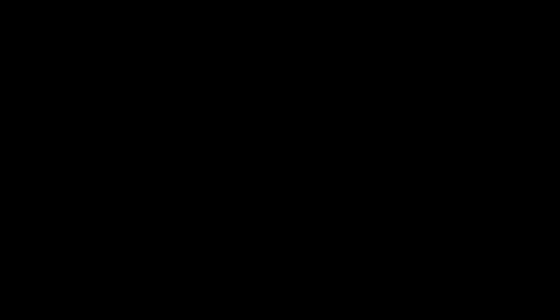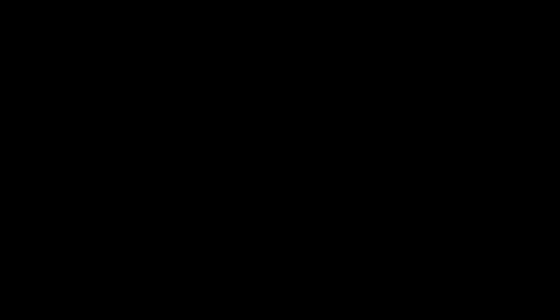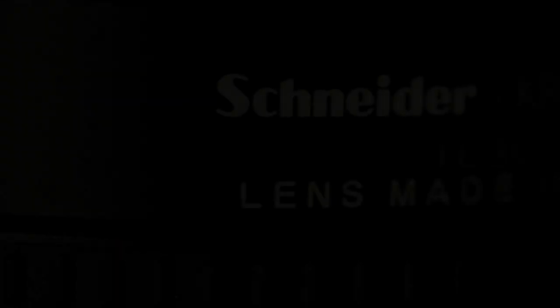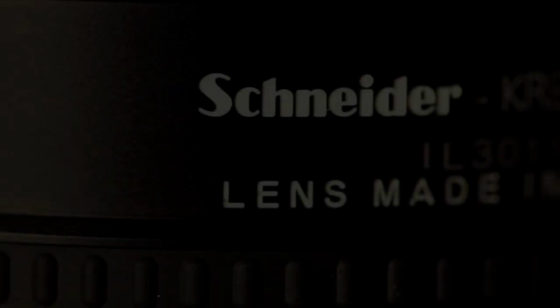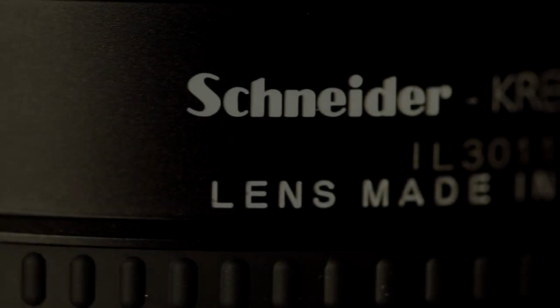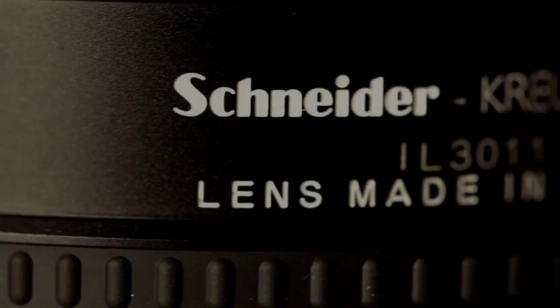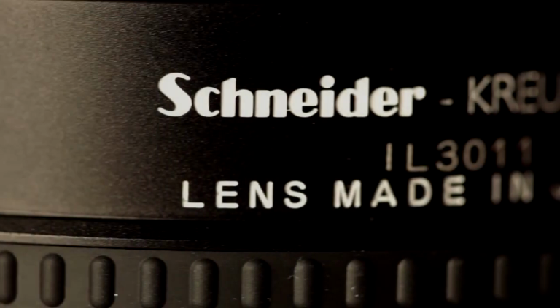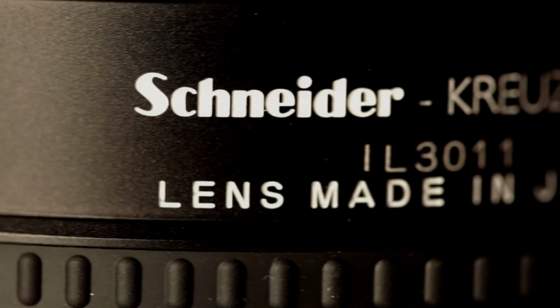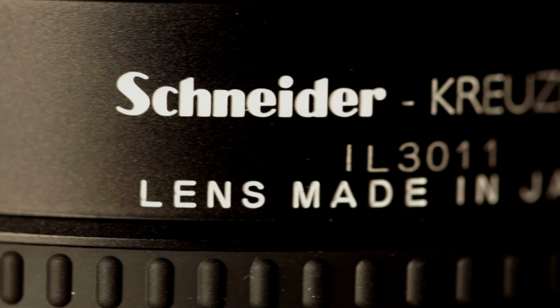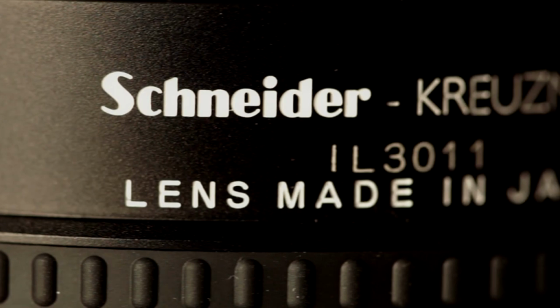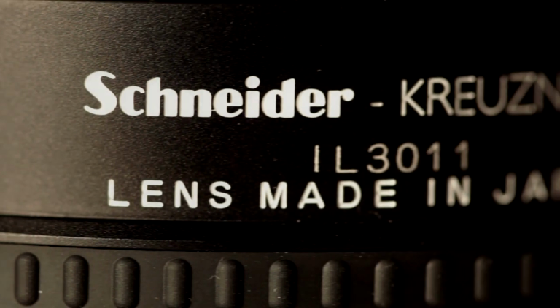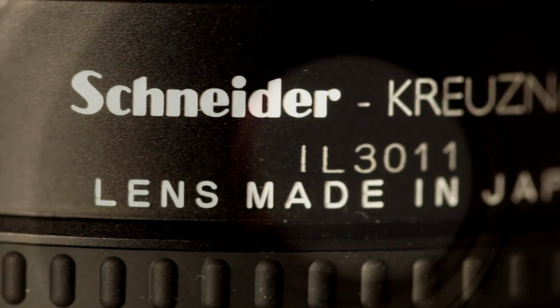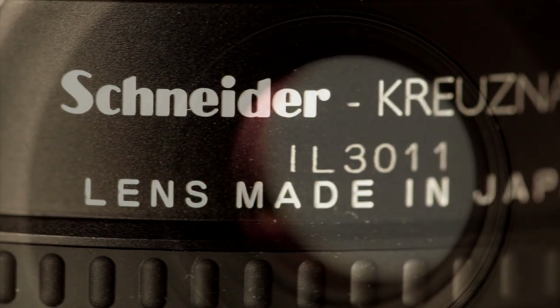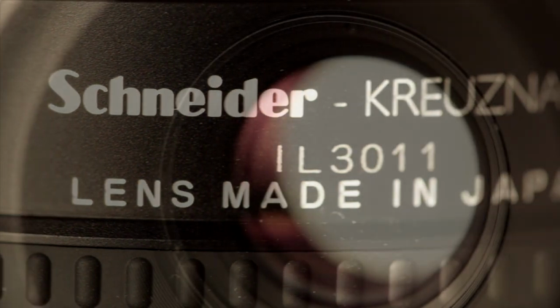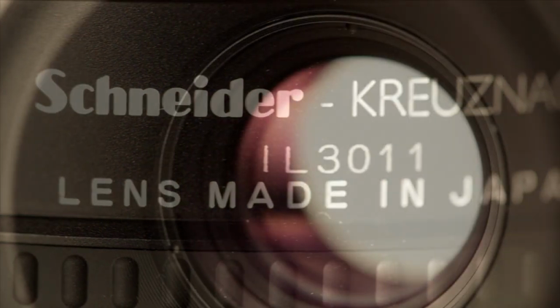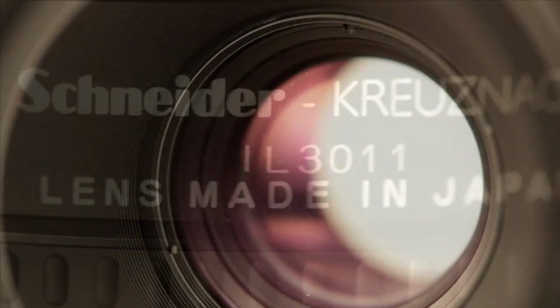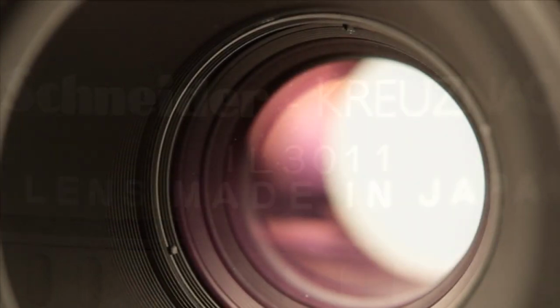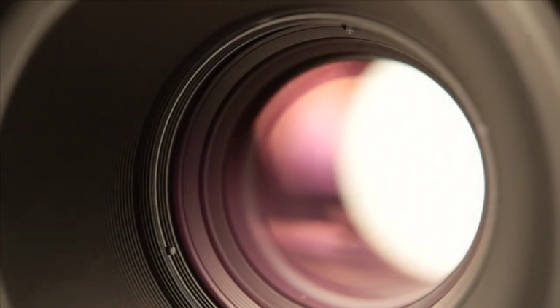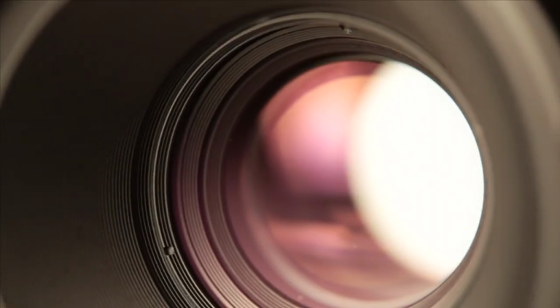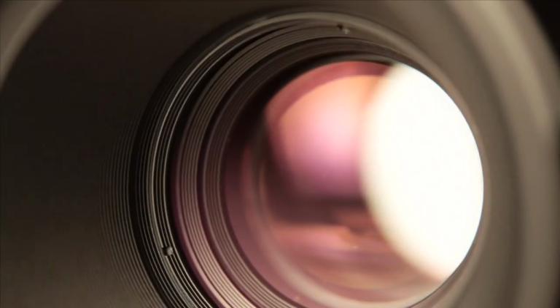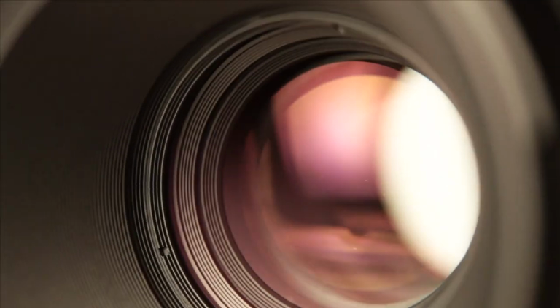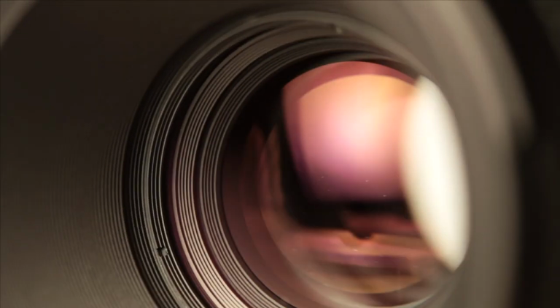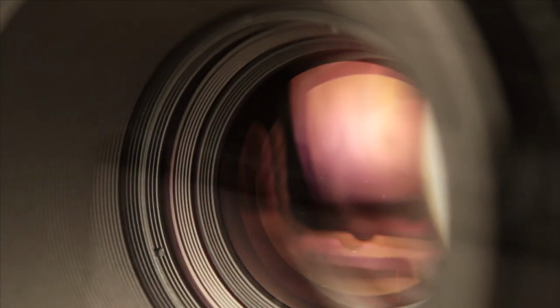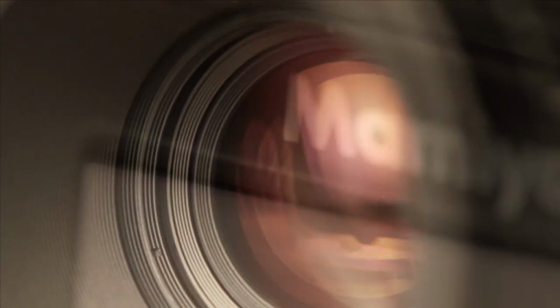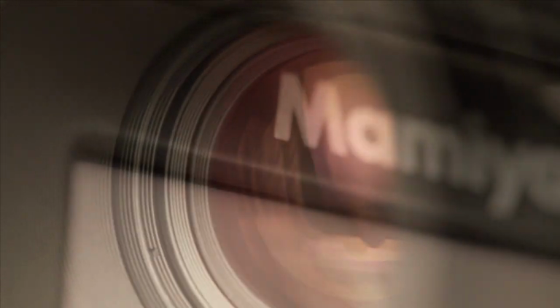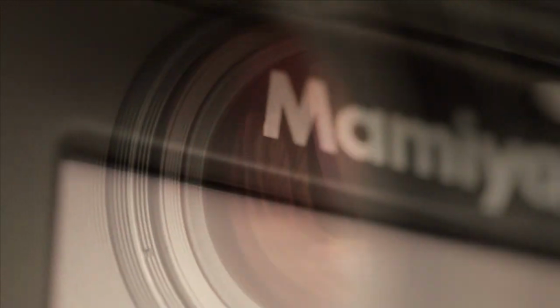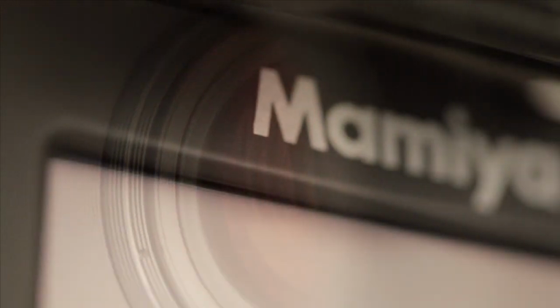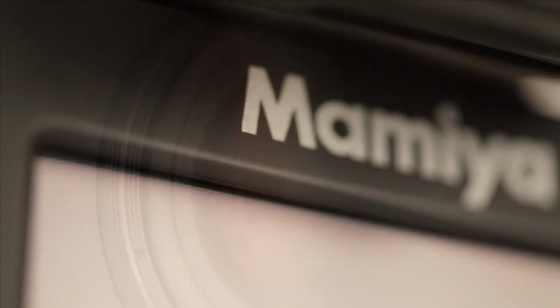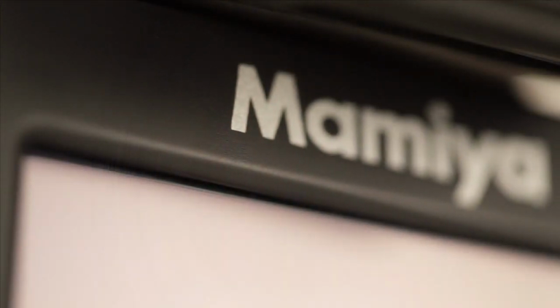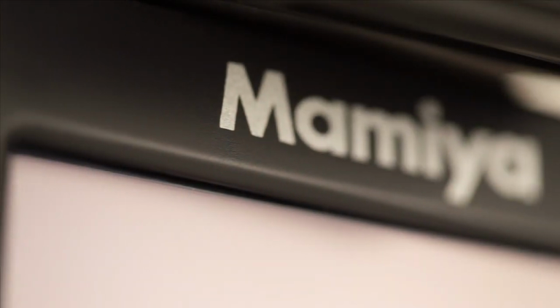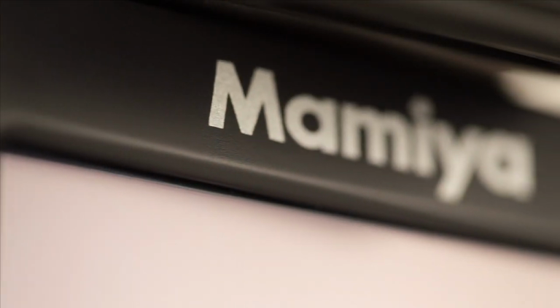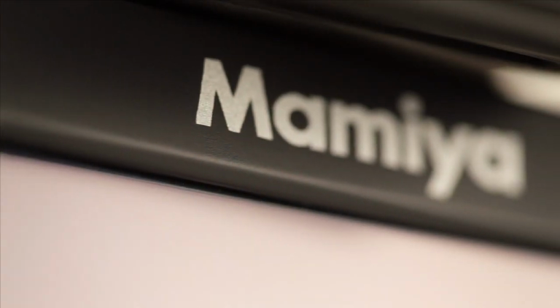Designed by Schneider, Mamiya's new lenses raise the bar, just as you would expect from all Mamiya optics.